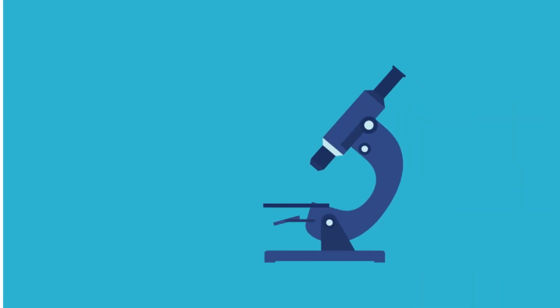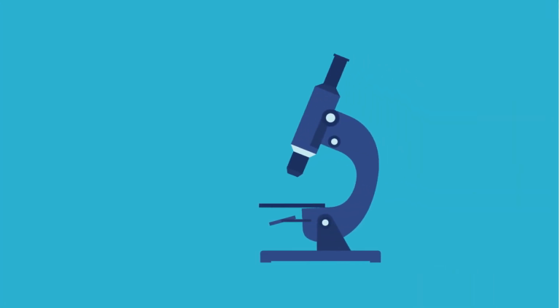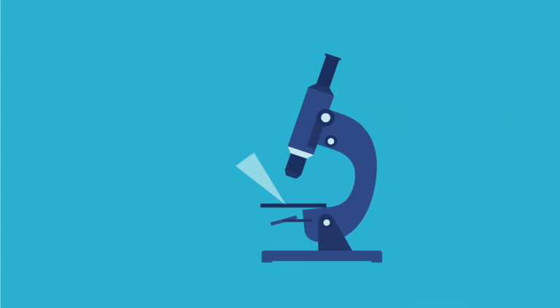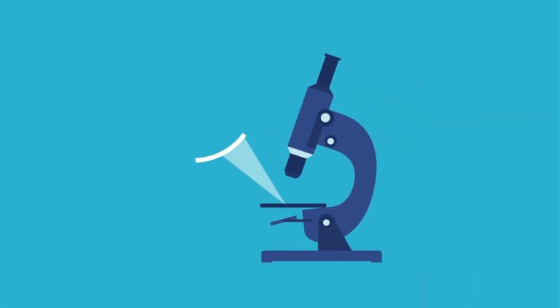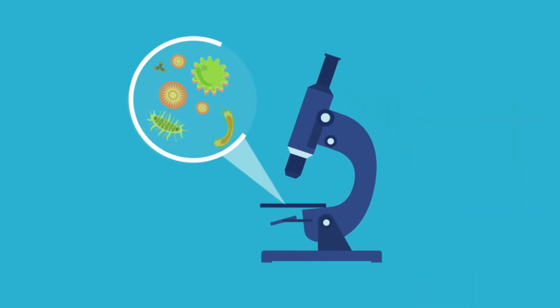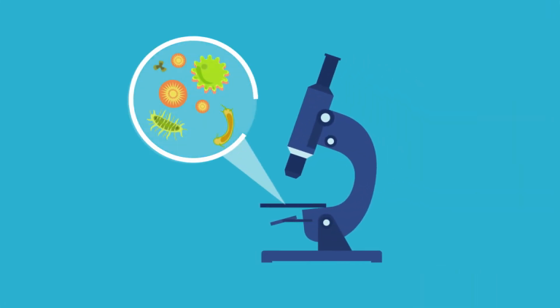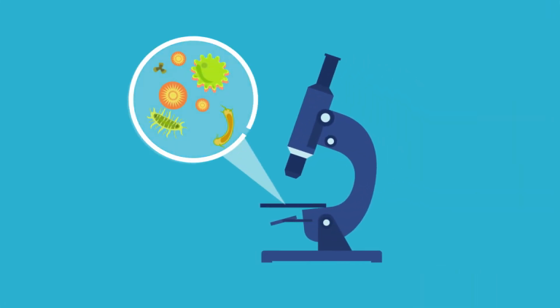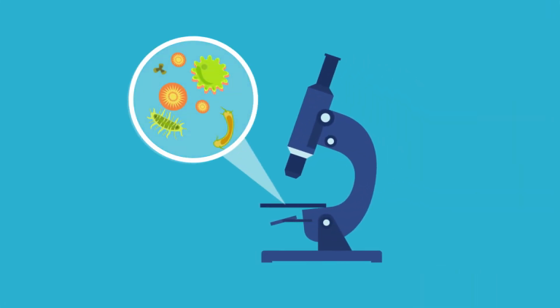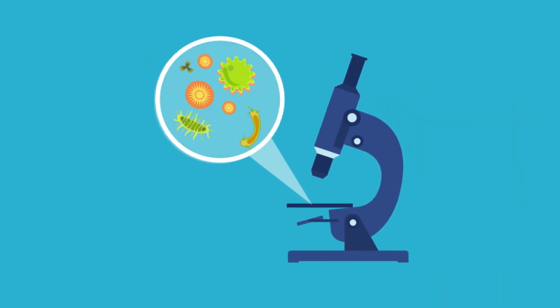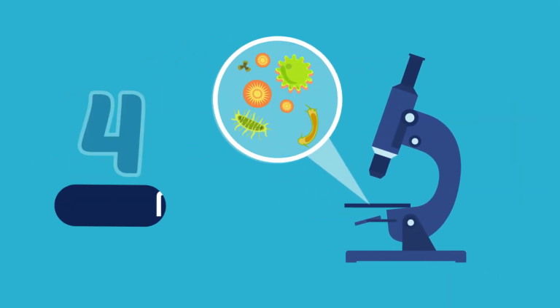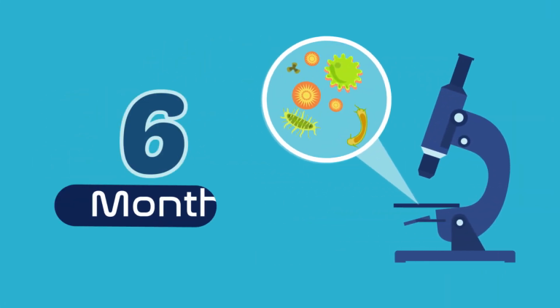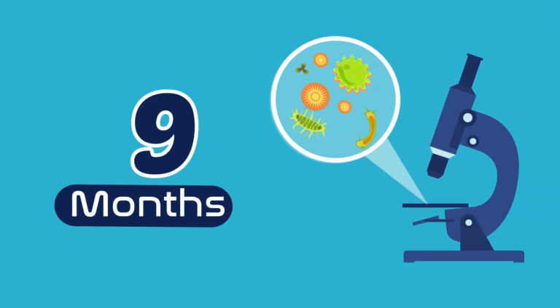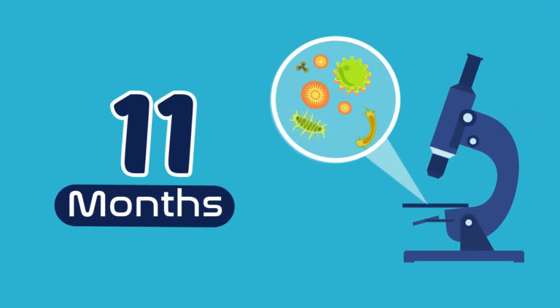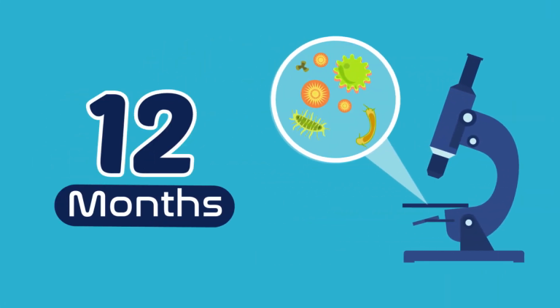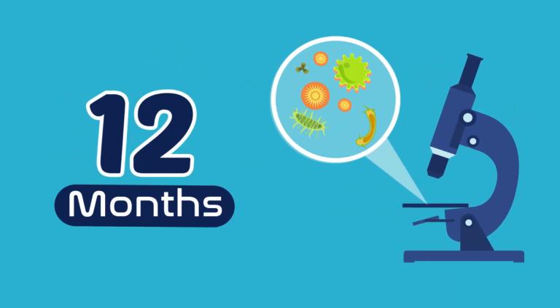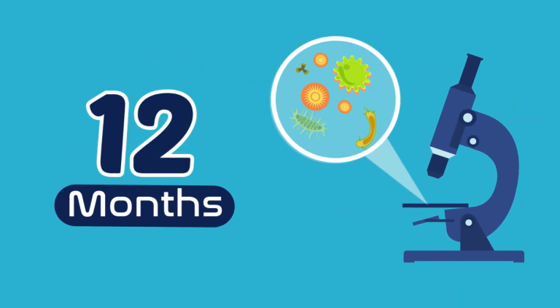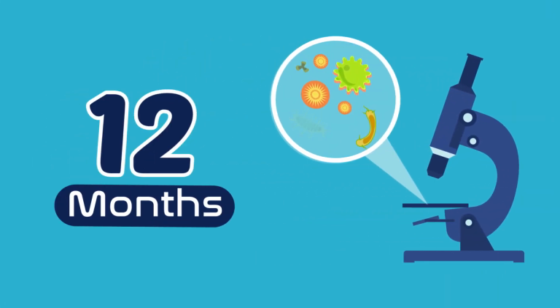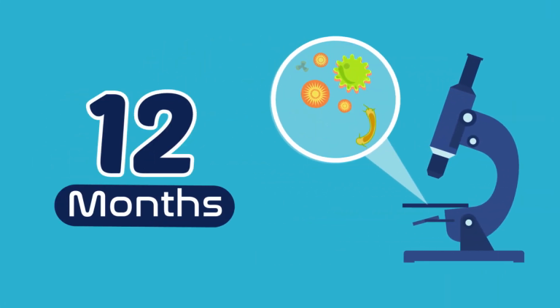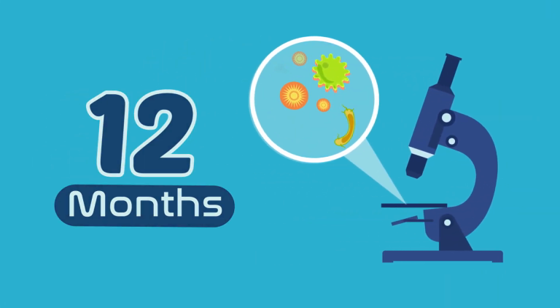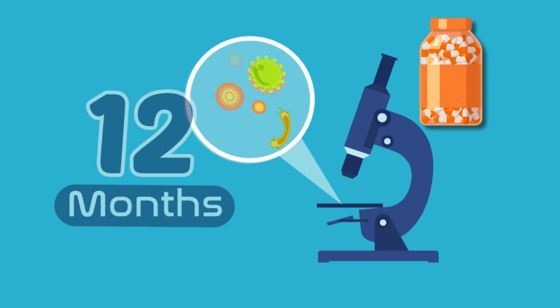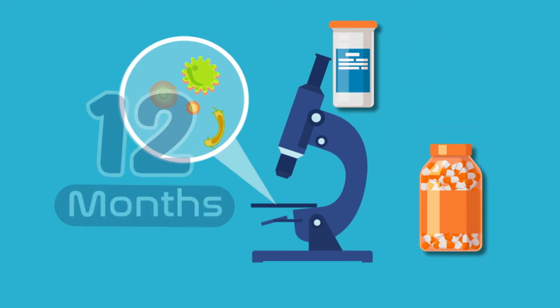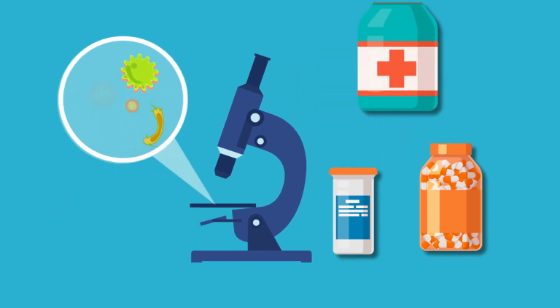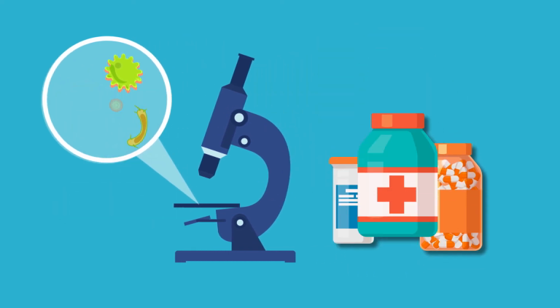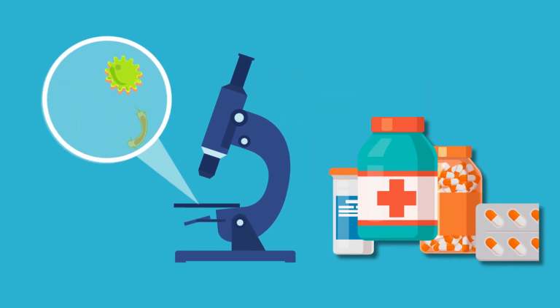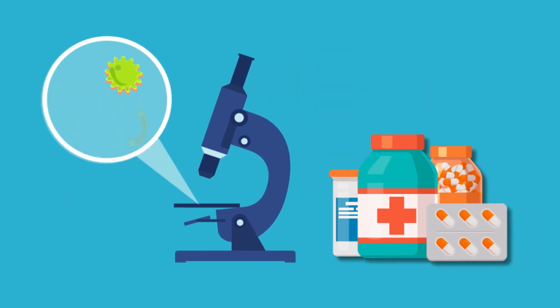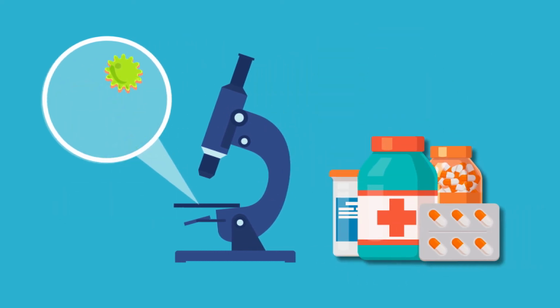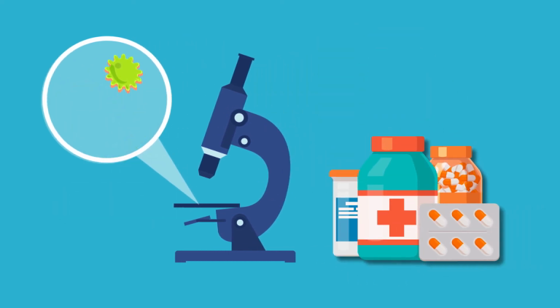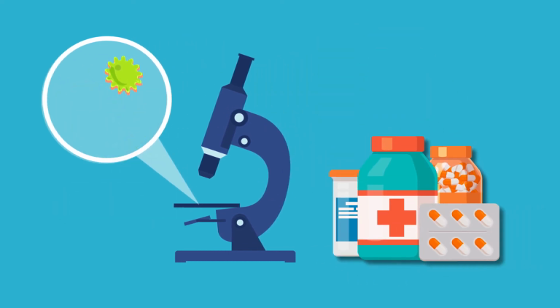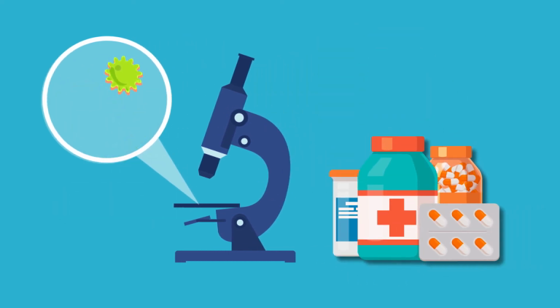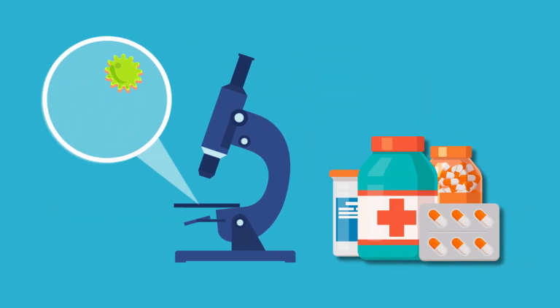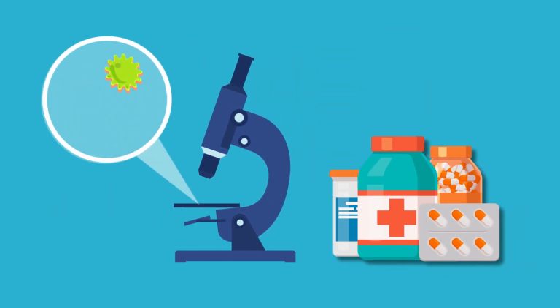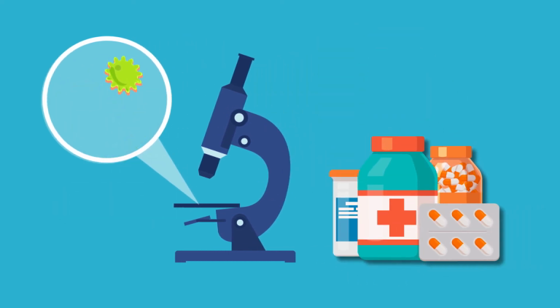Nail fungus can take up to a year to go away, so it is important to begin treatment as soon as it's diagnosed.